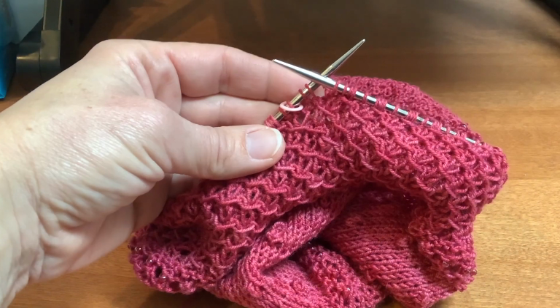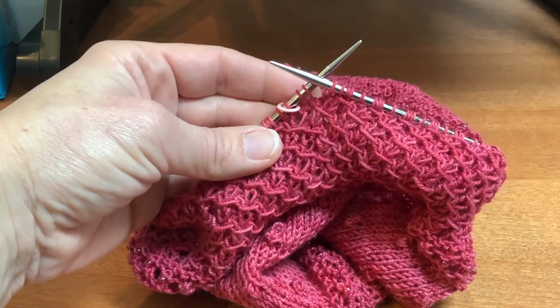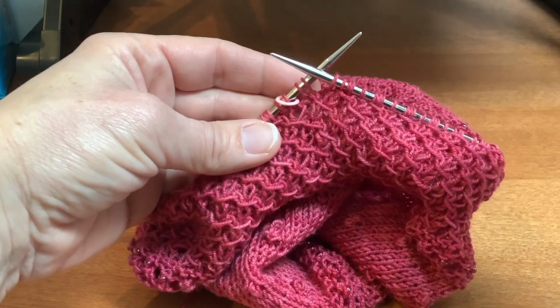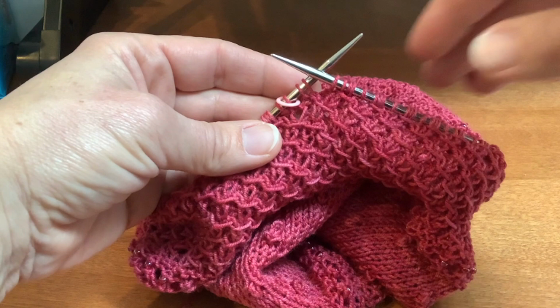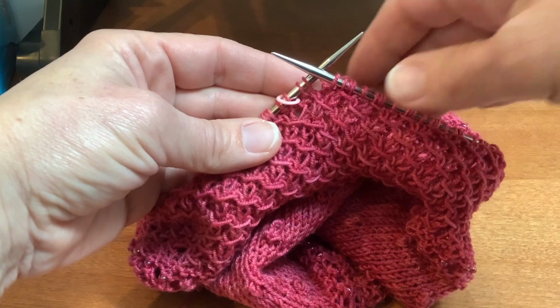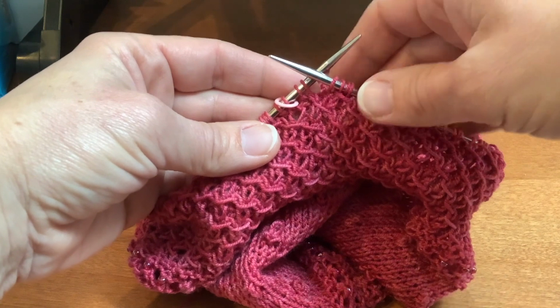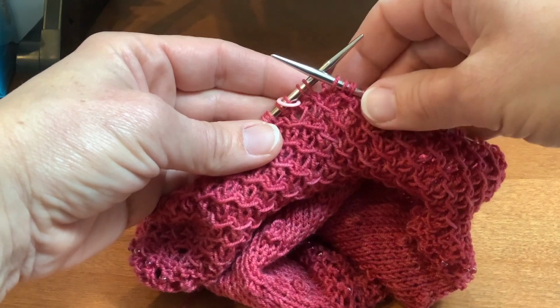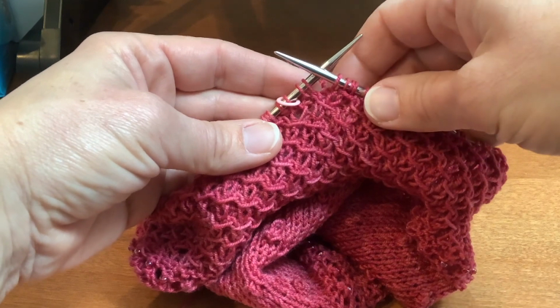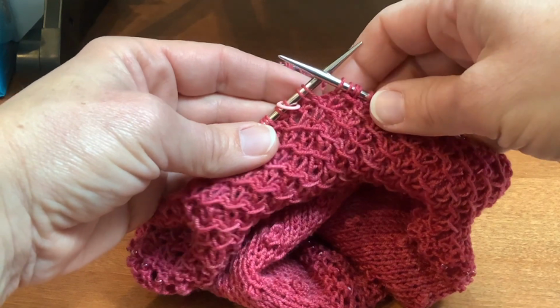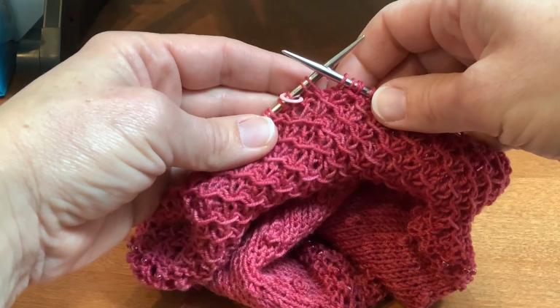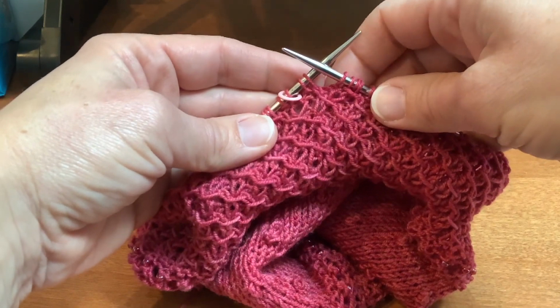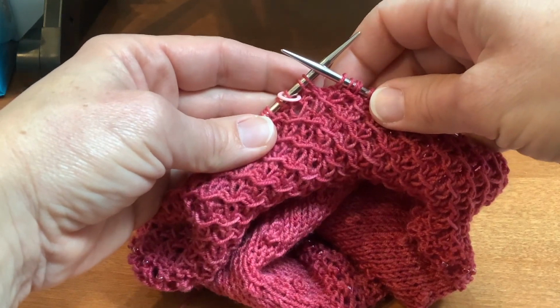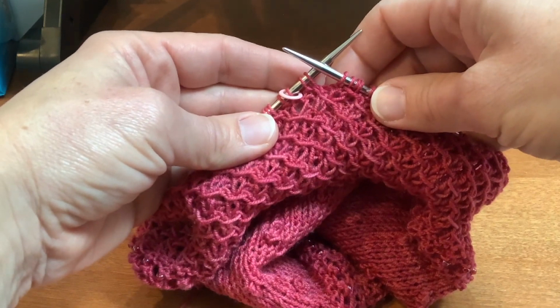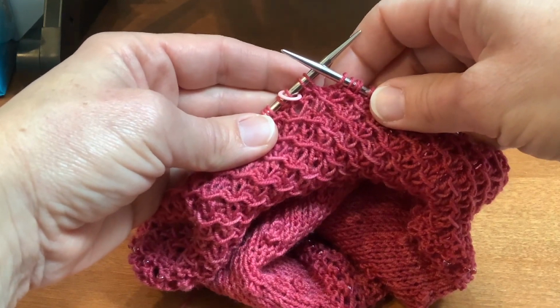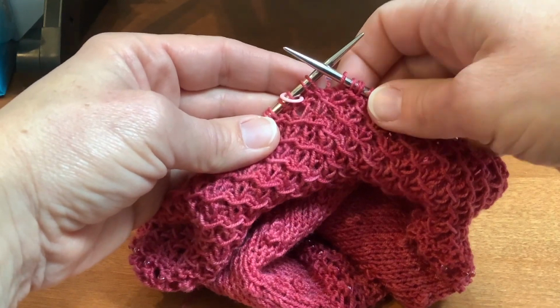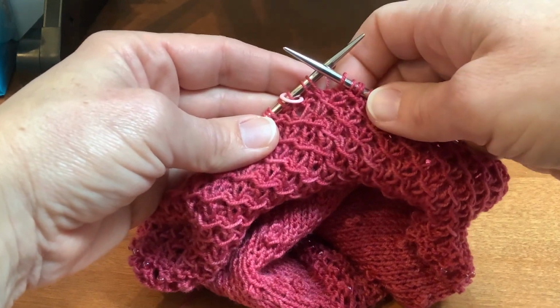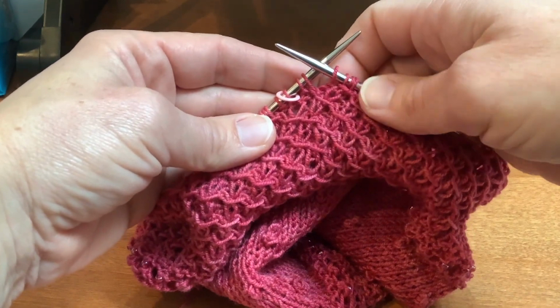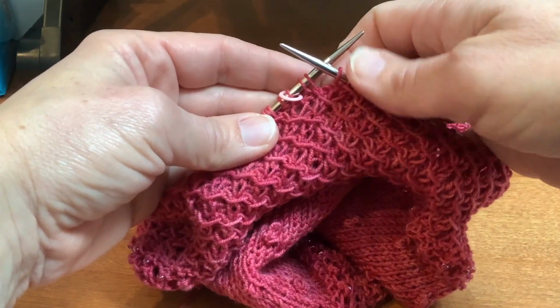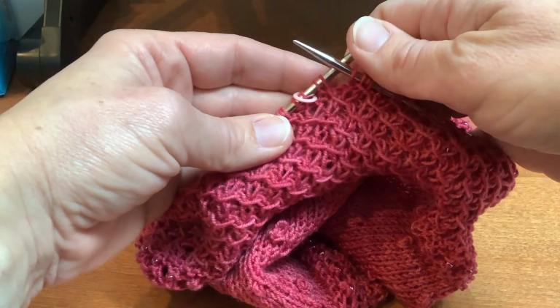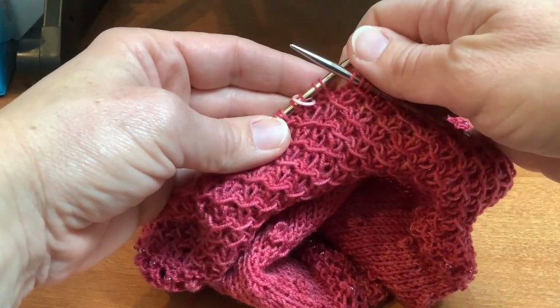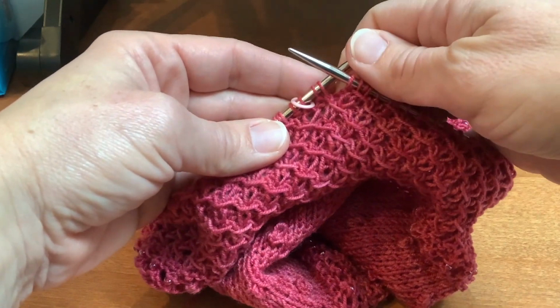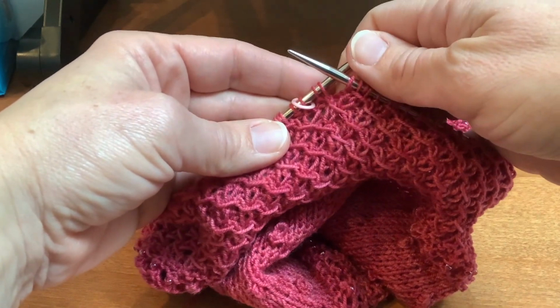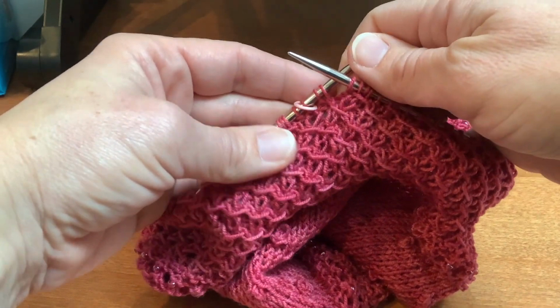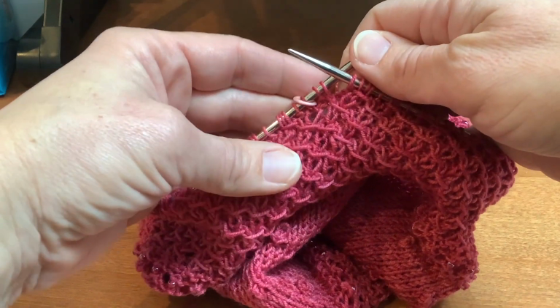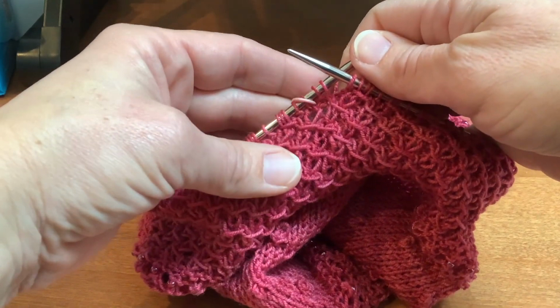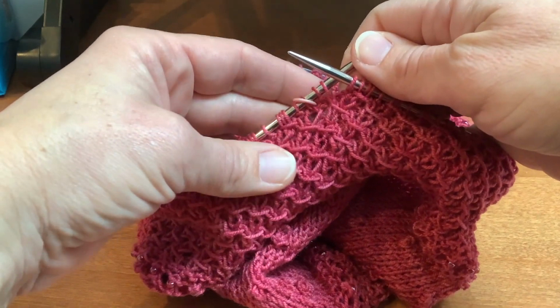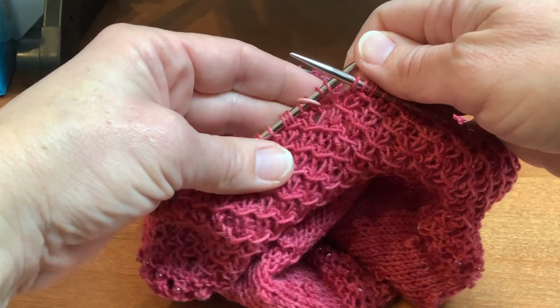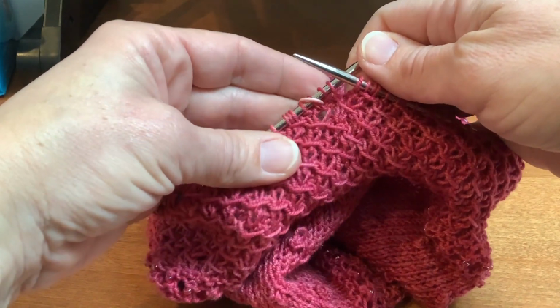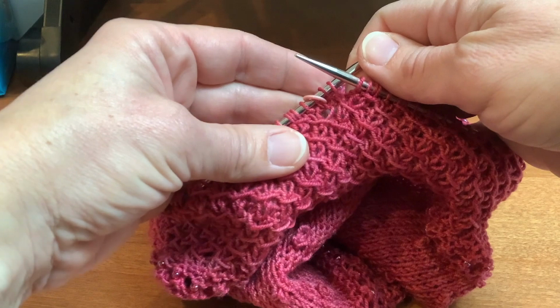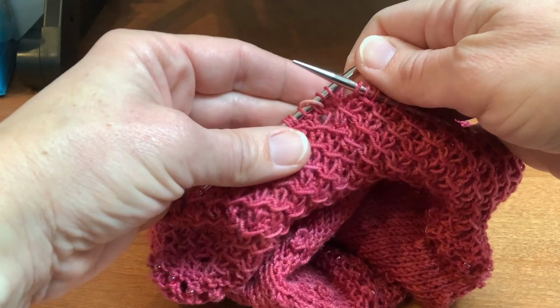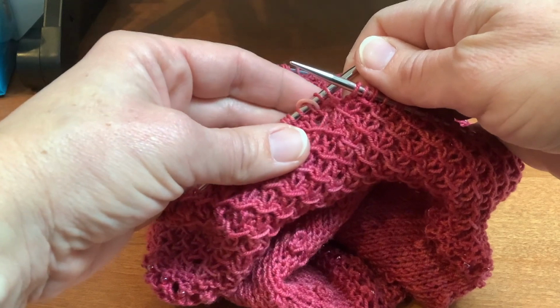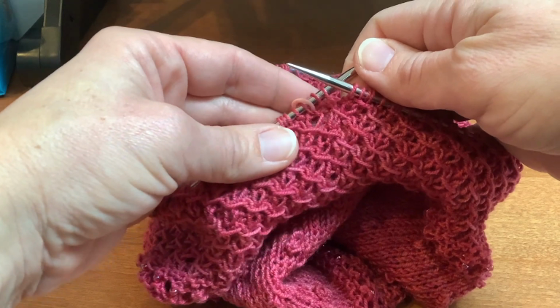In this video I'm going to show you the transition at the end of round 78 of the Hopeful Cowl.